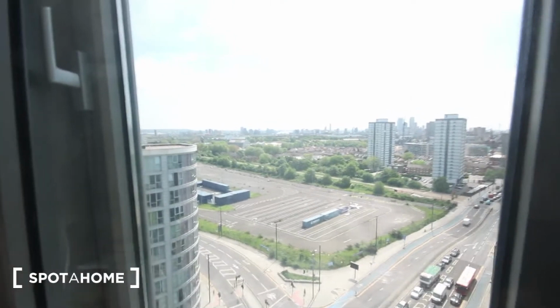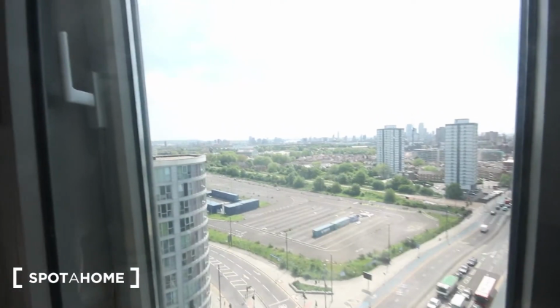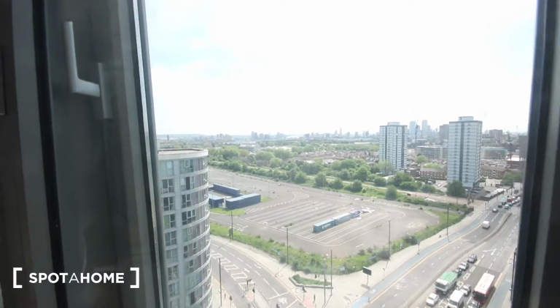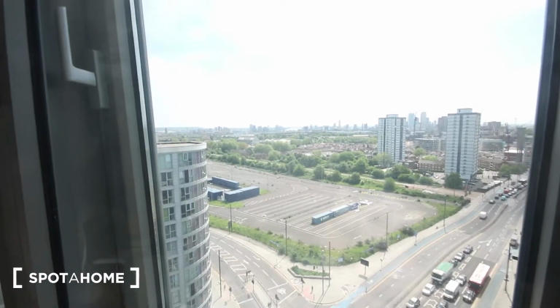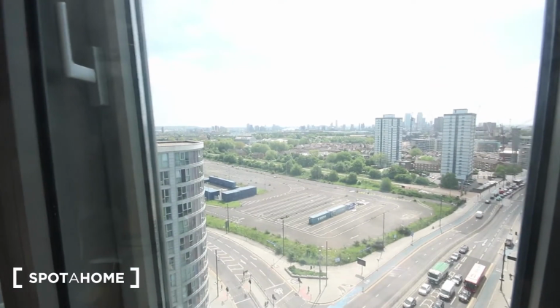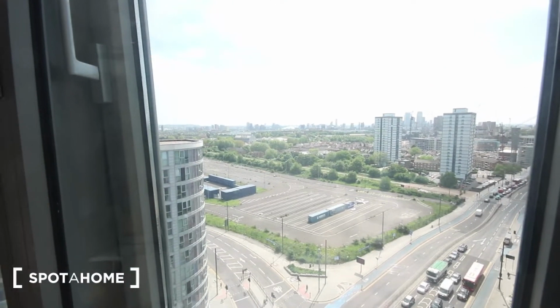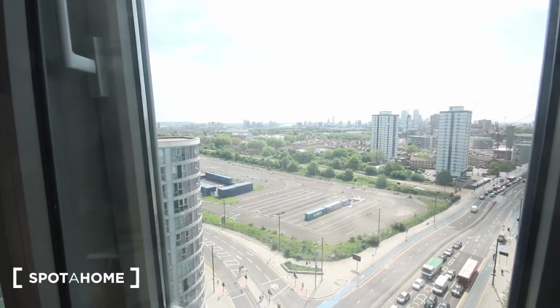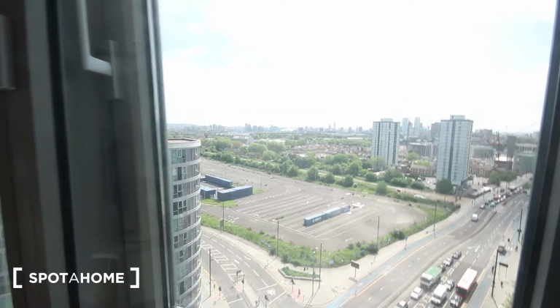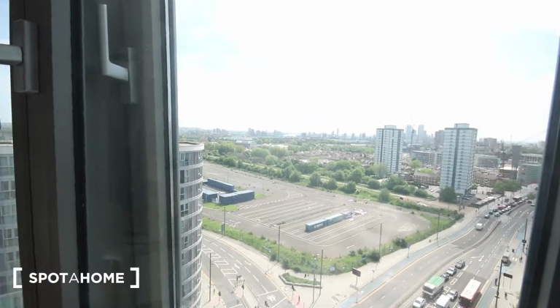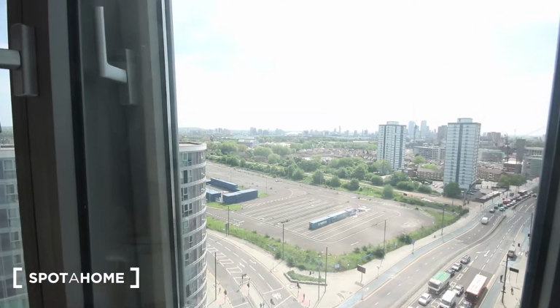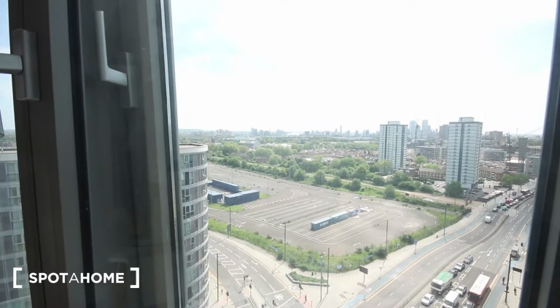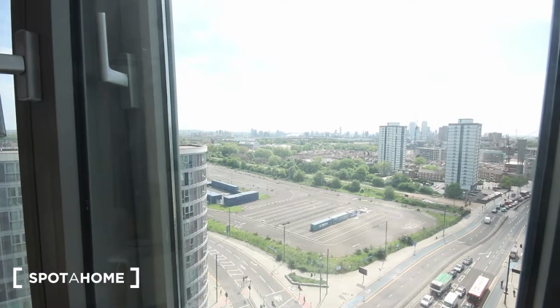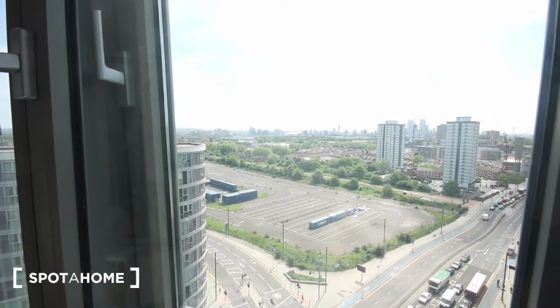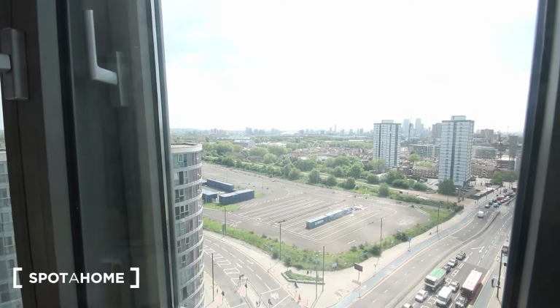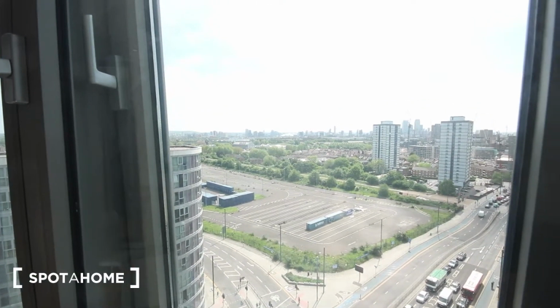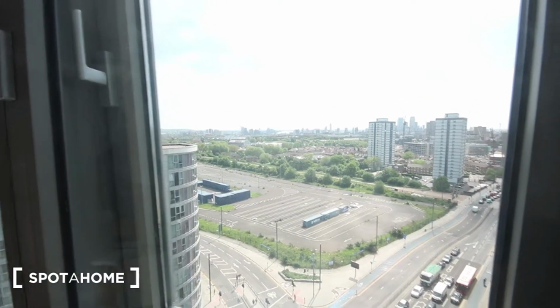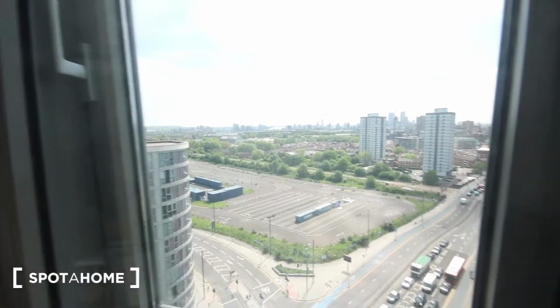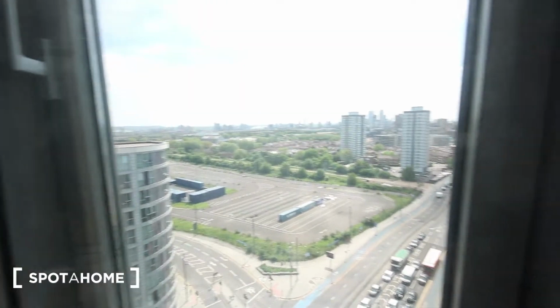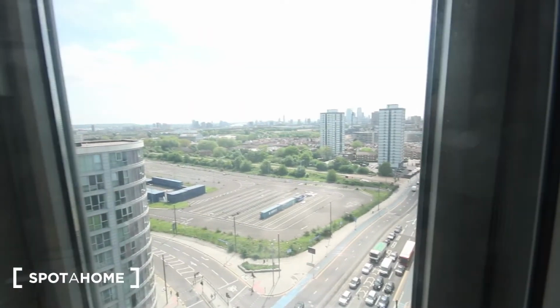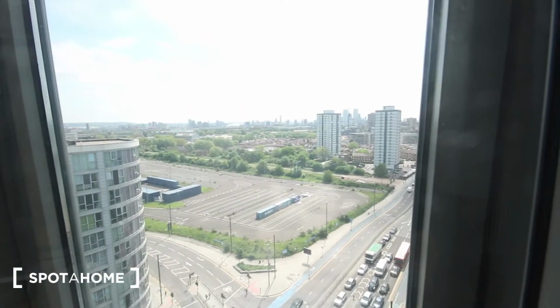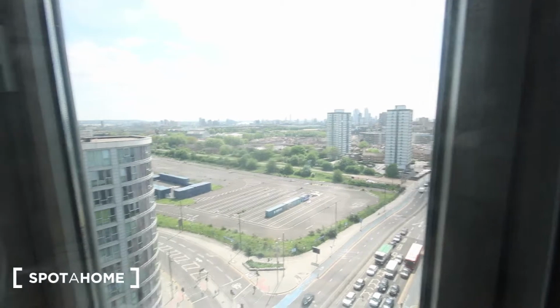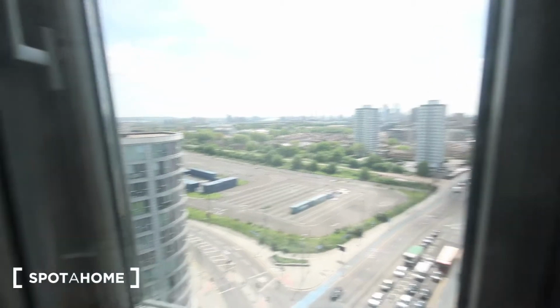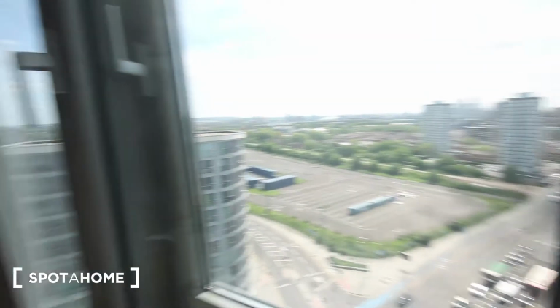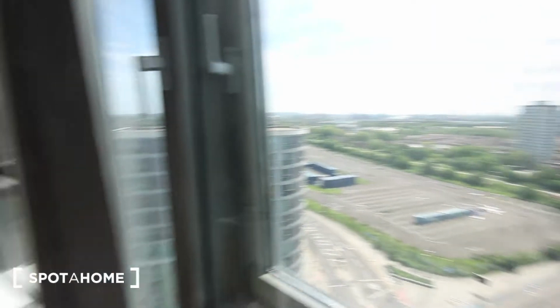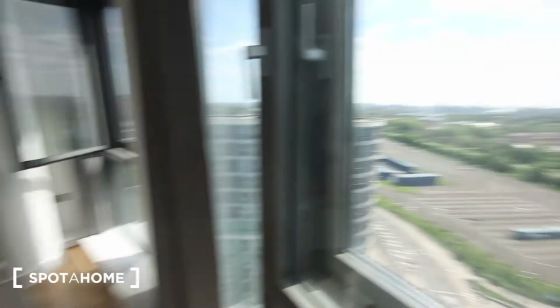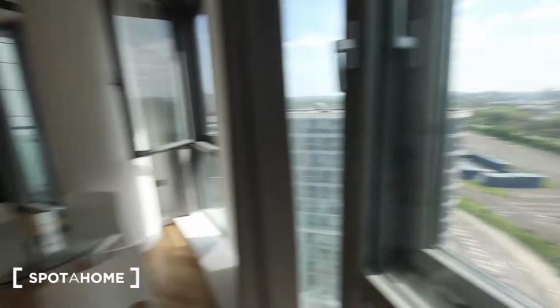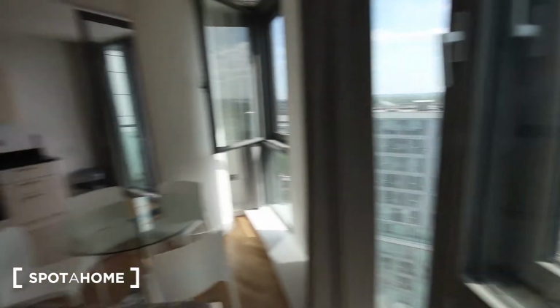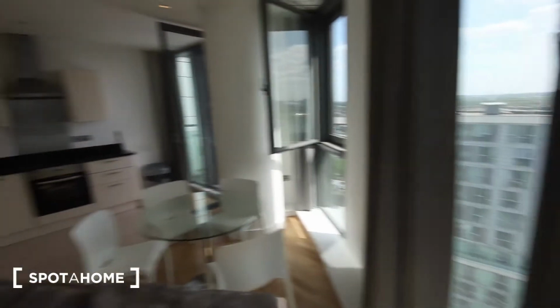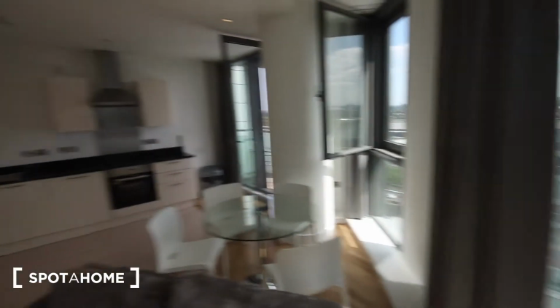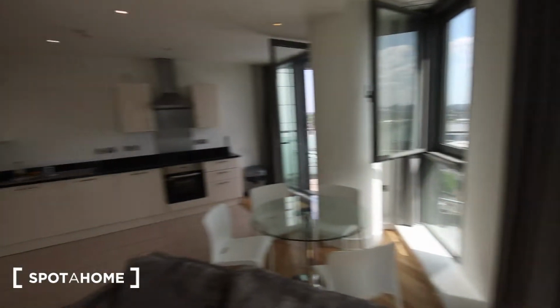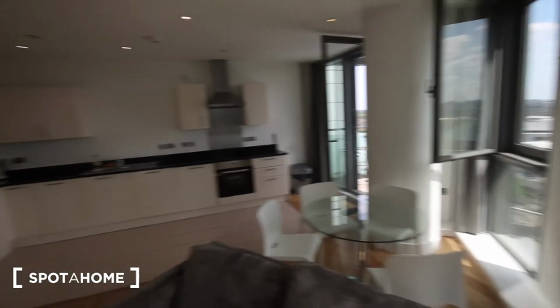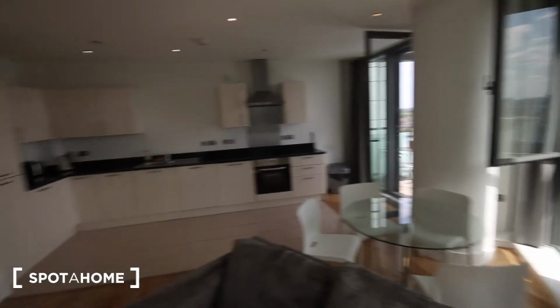You can just about see the O2 Arena there as well. So you've got some pretty cool views from this flat.